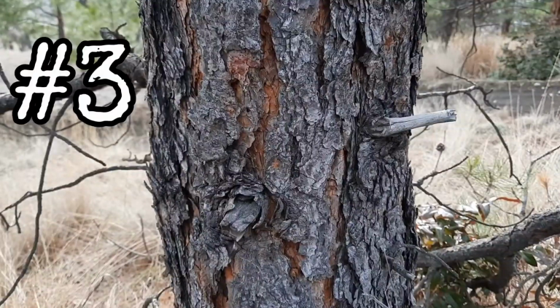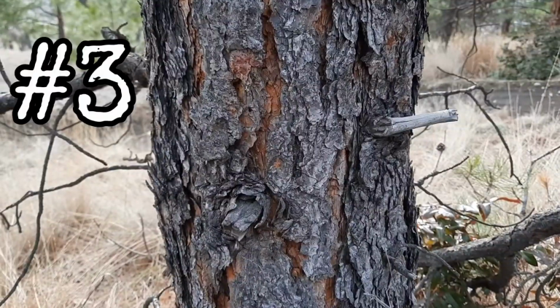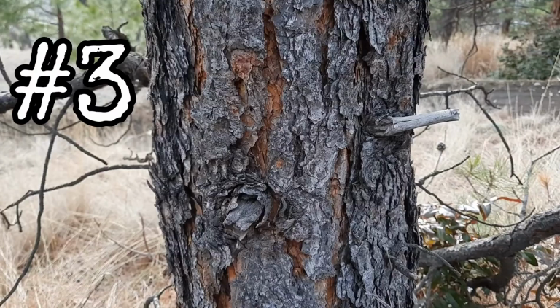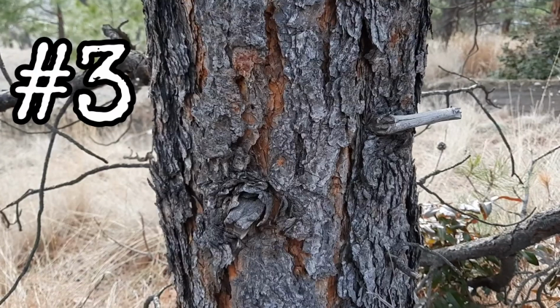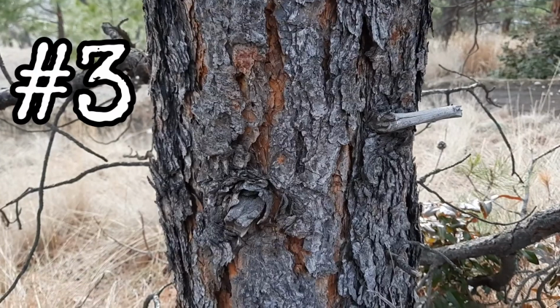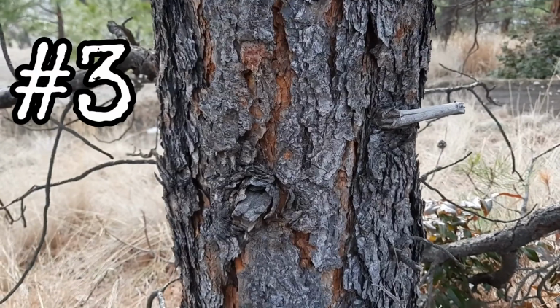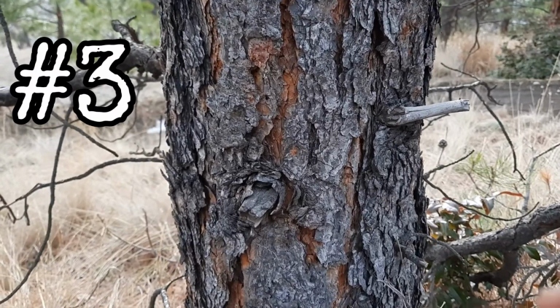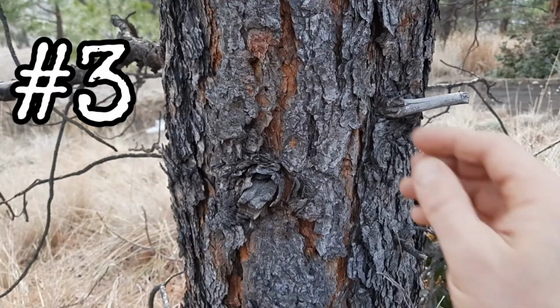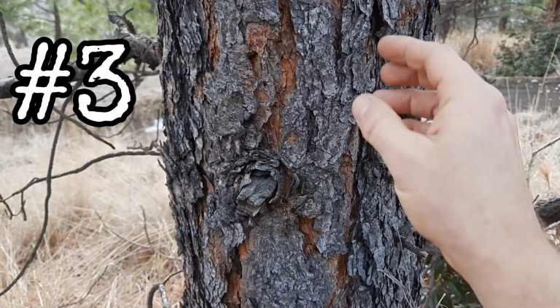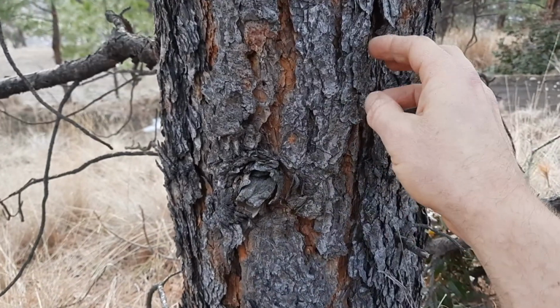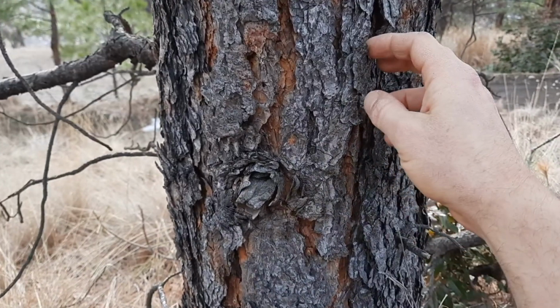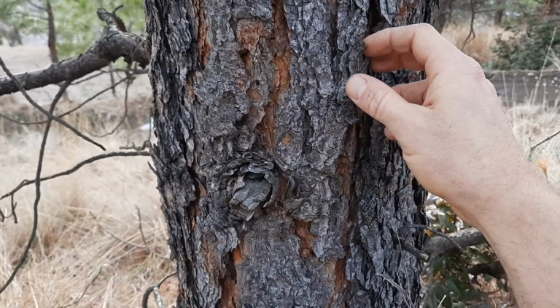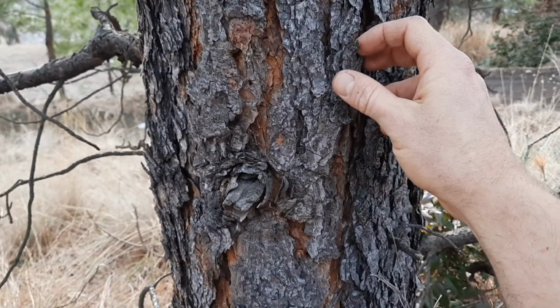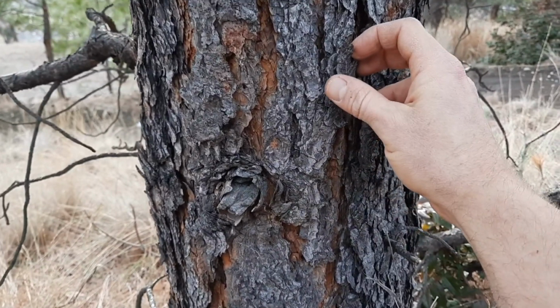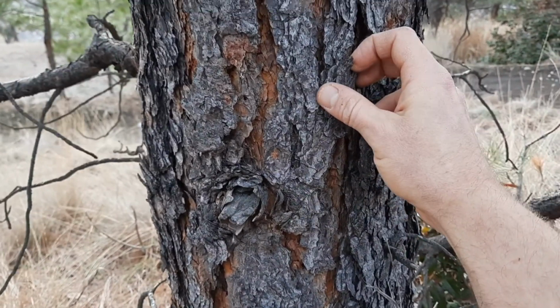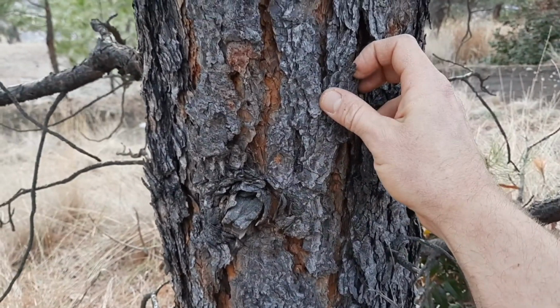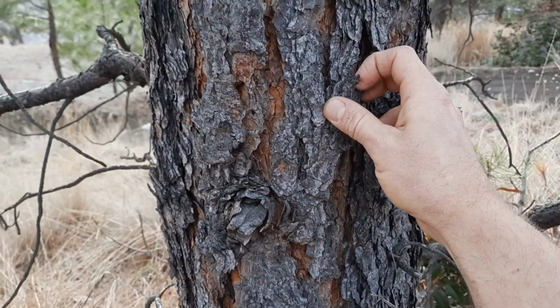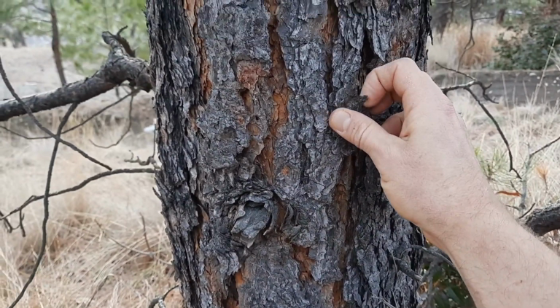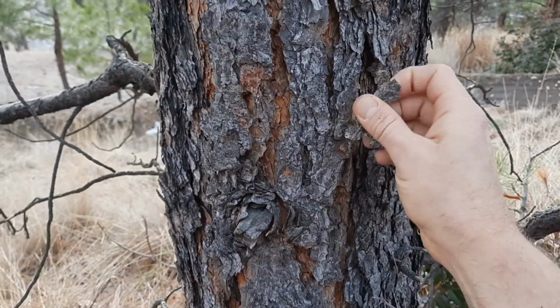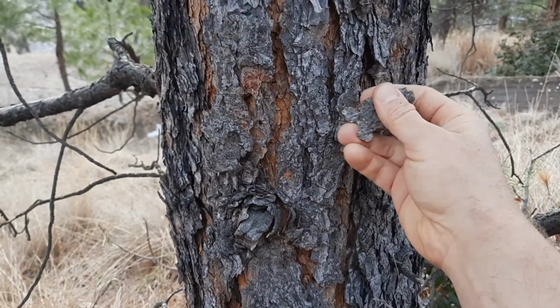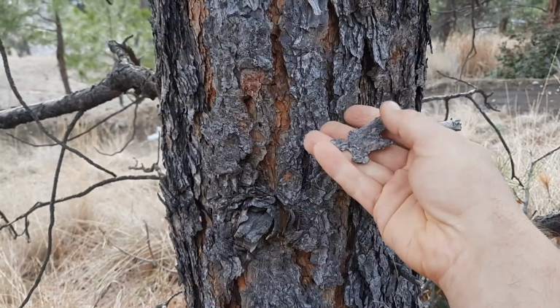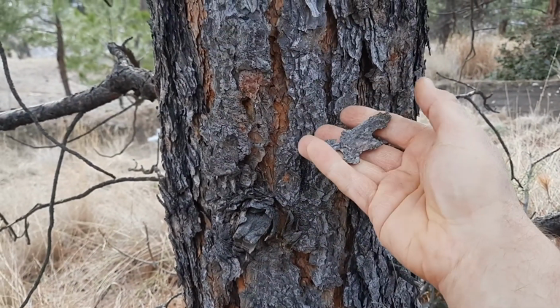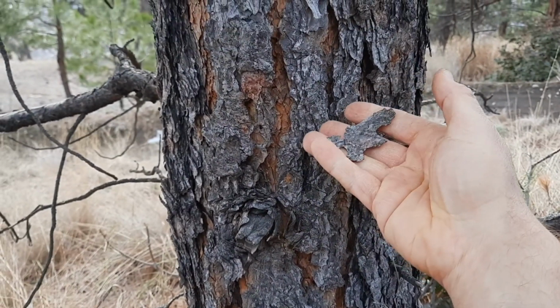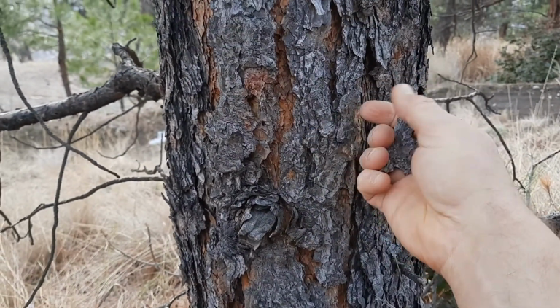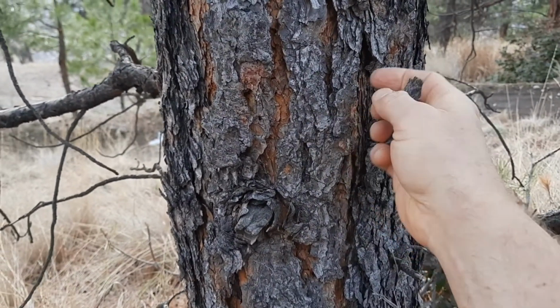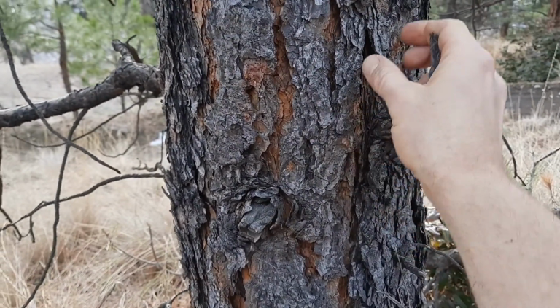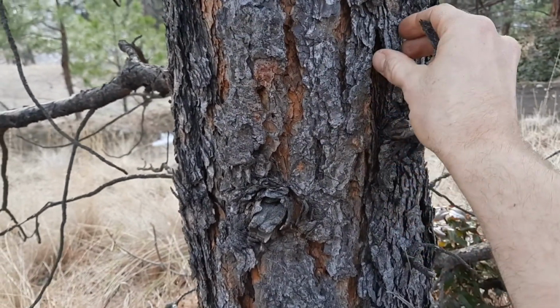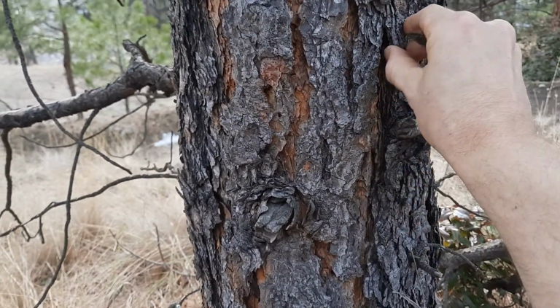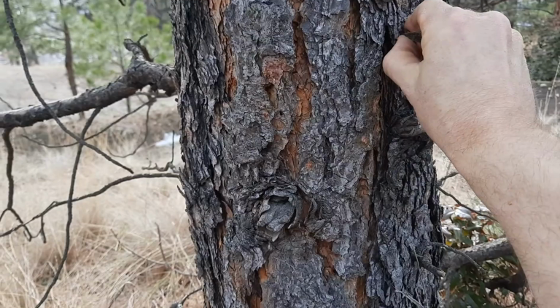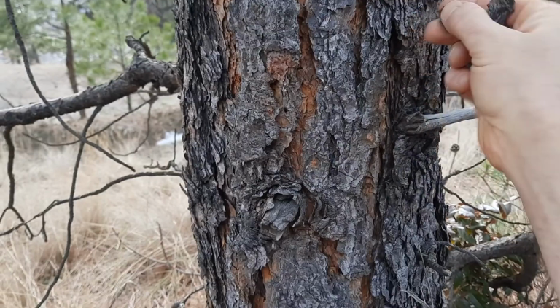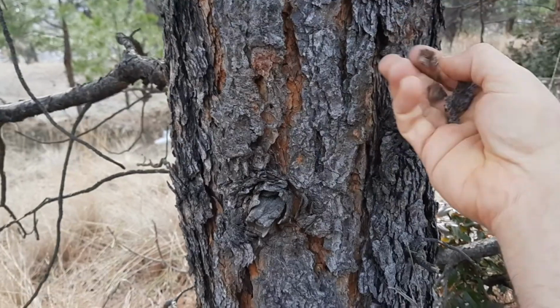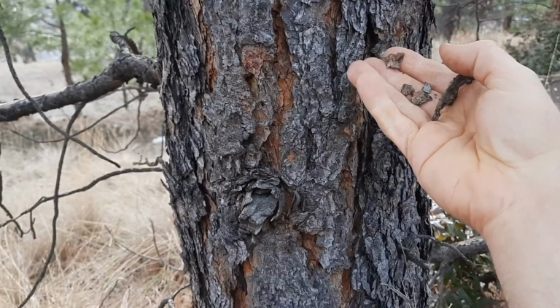Ponderosa pine bark, as it gets older, starts to look like jigsaw puzzle pieces that break off easily.